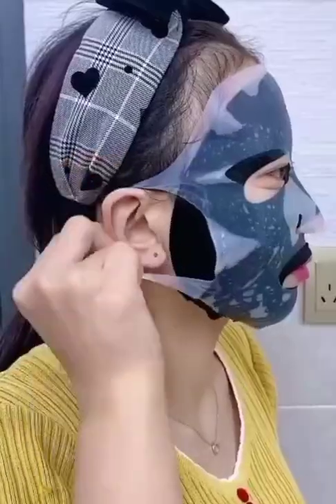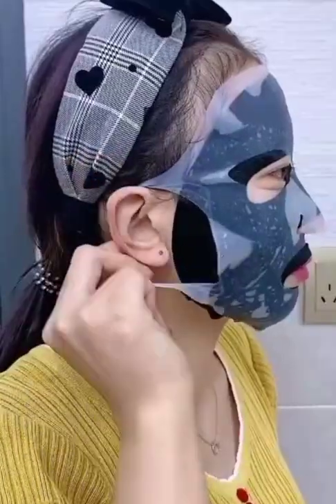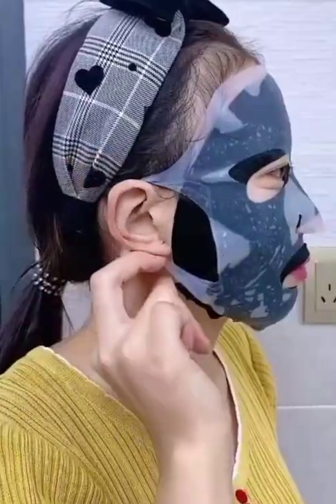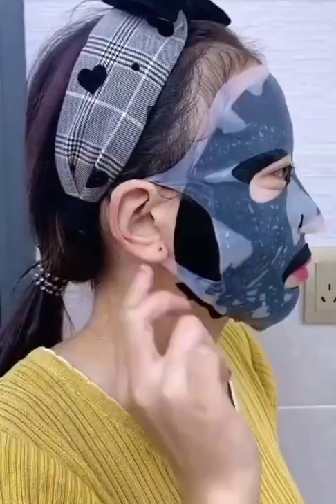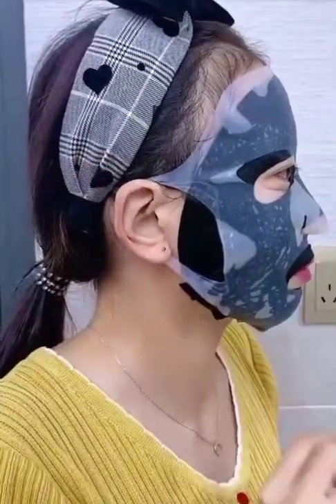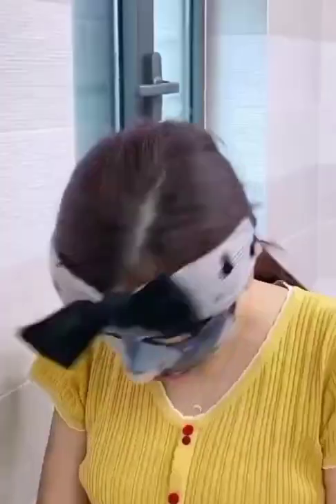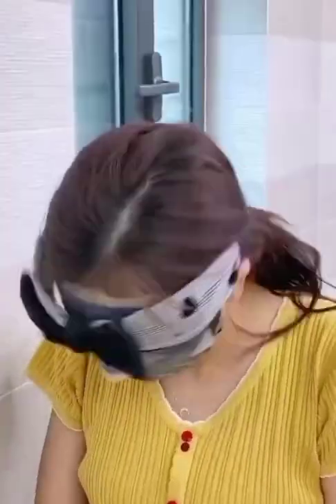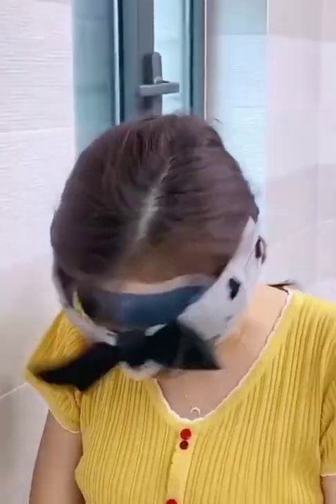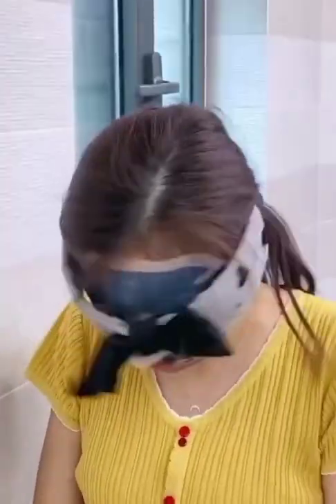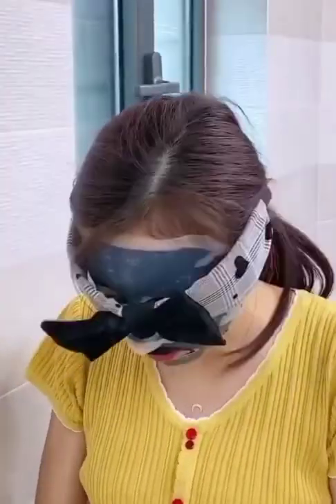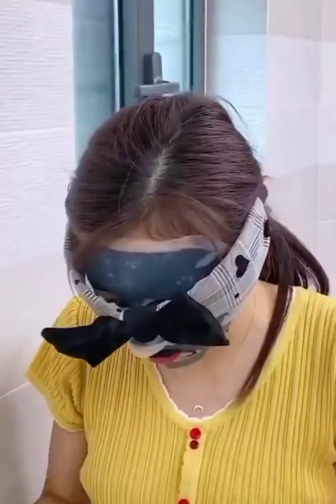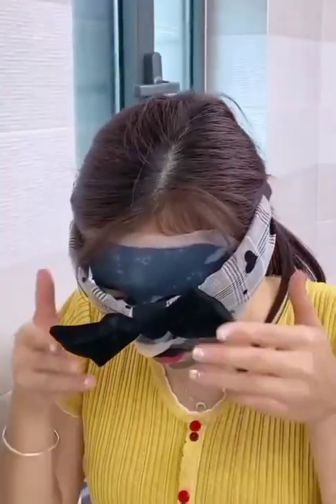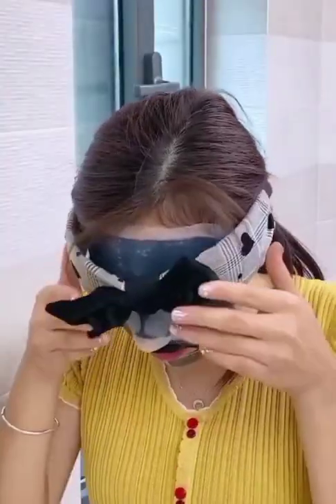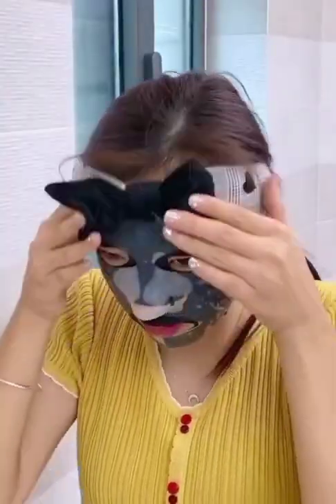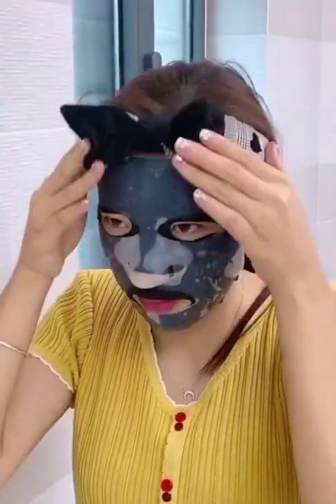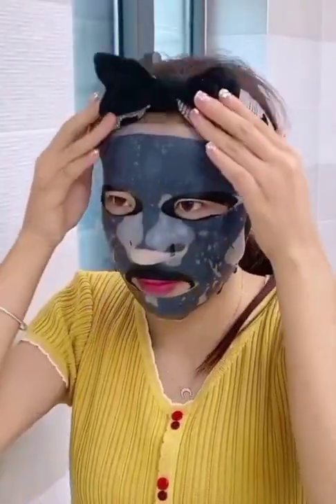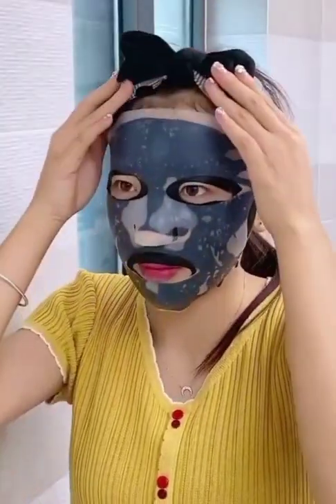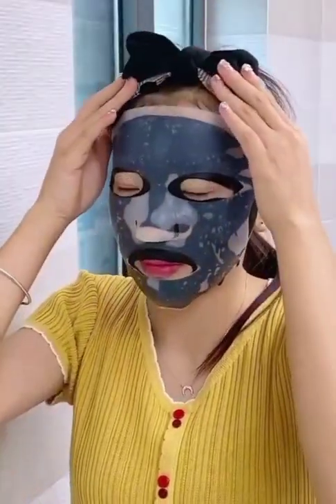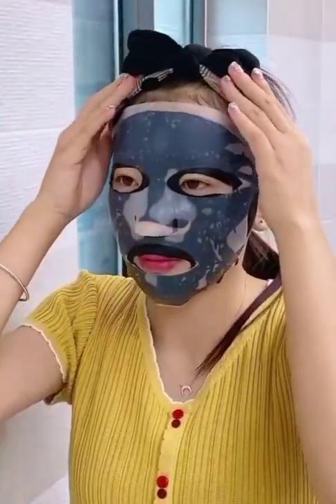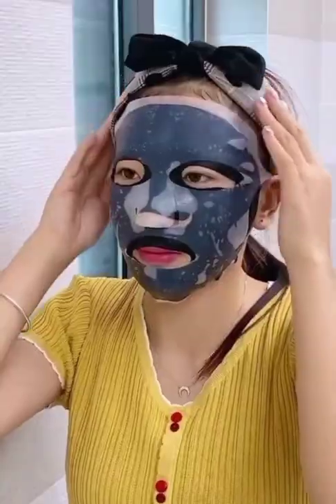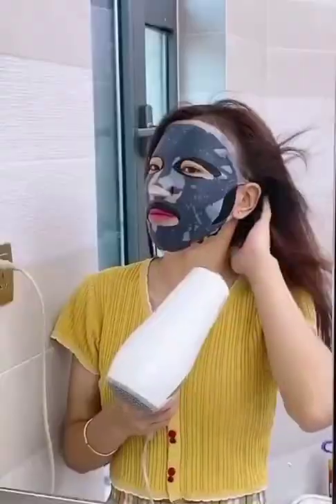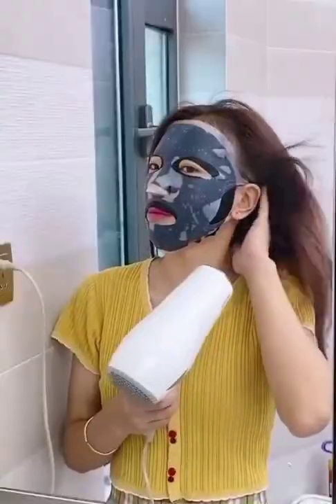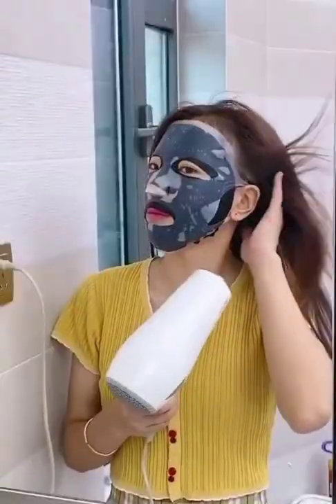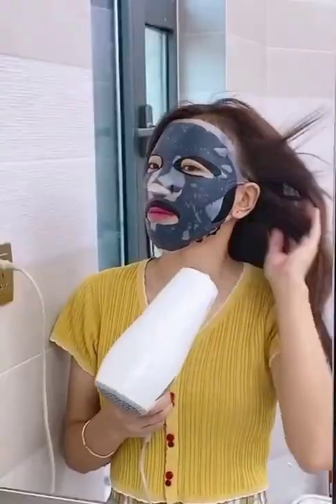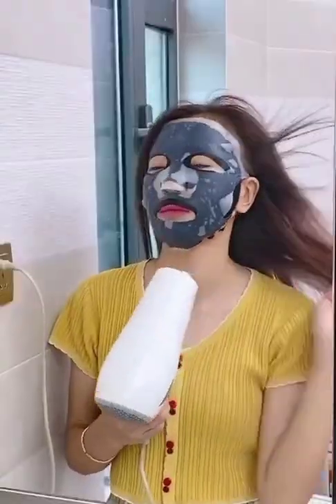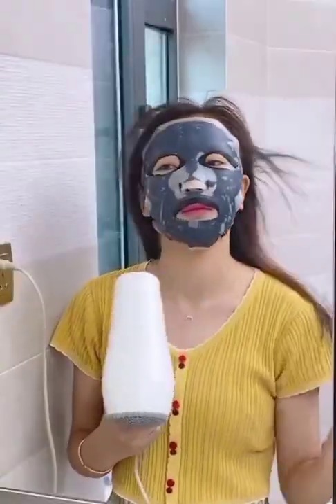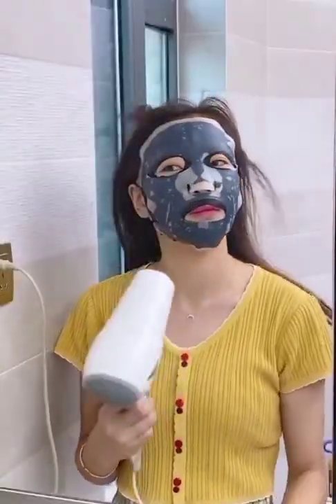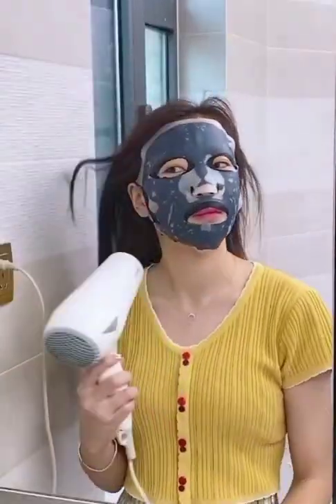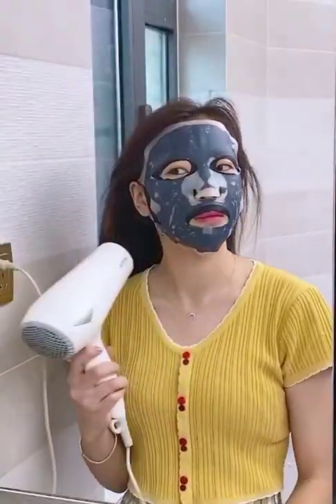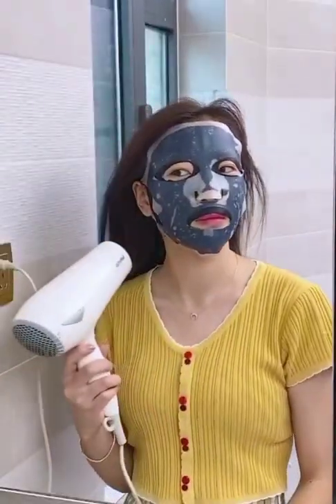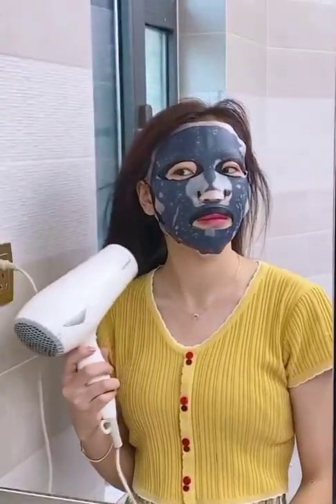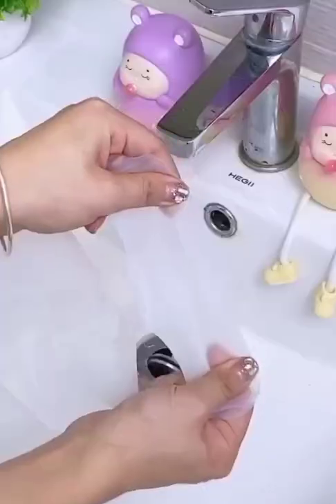This face mask is very useful for you. By using this face mask you can clean your face.